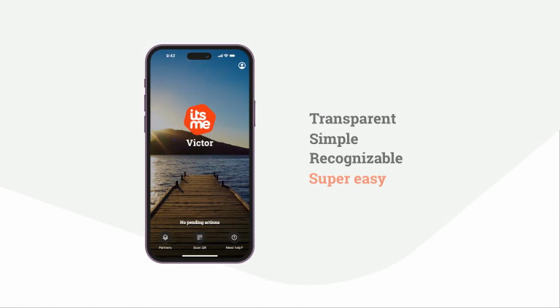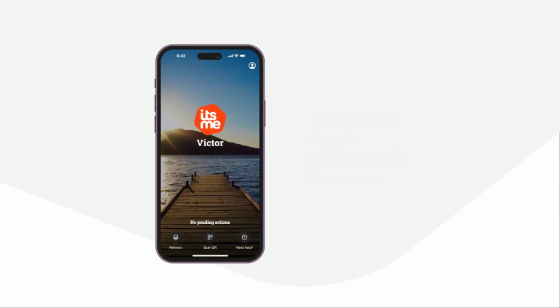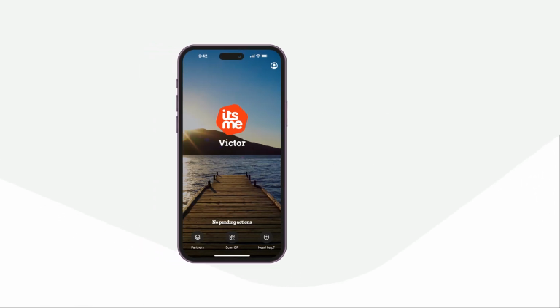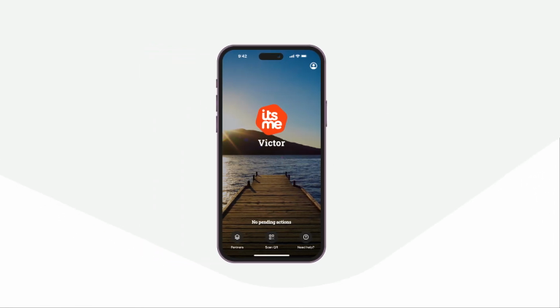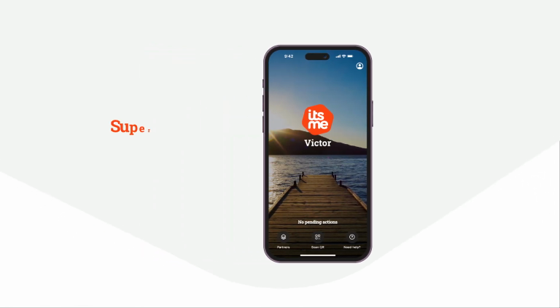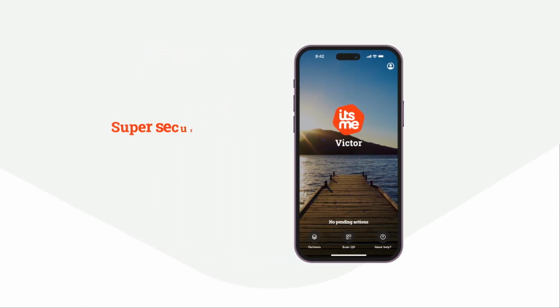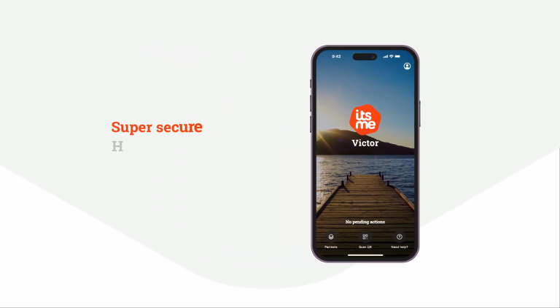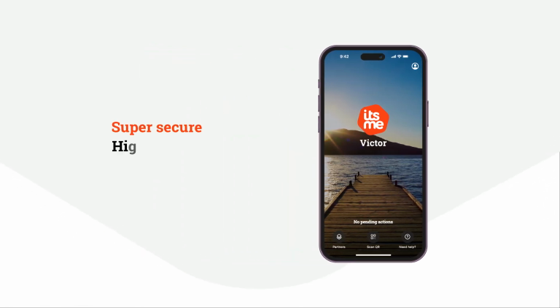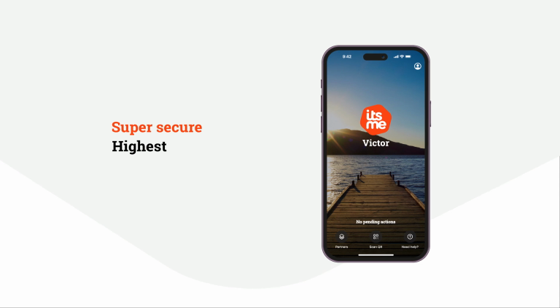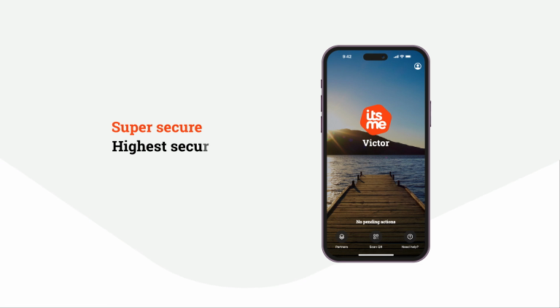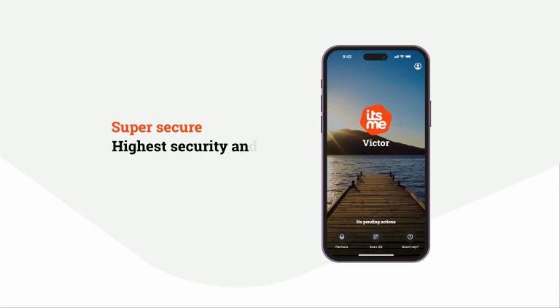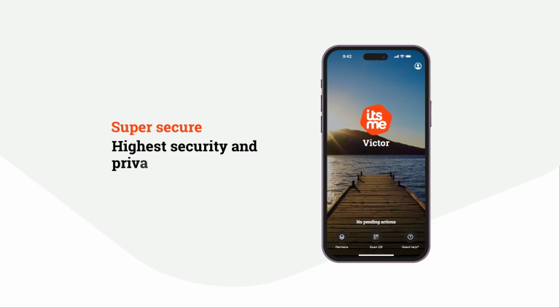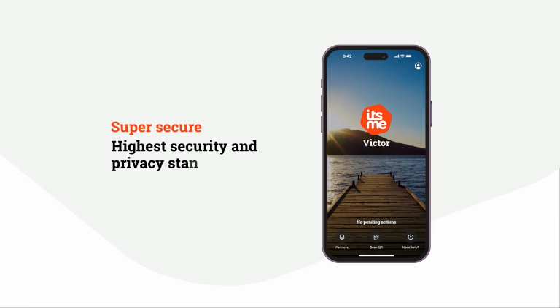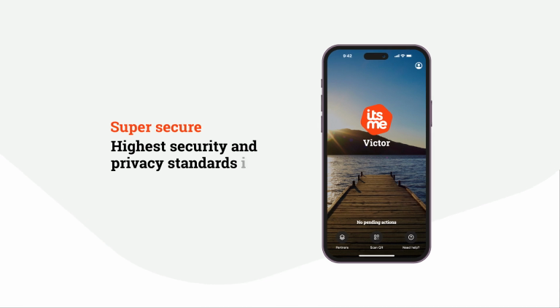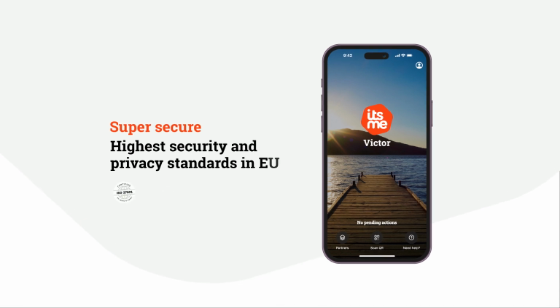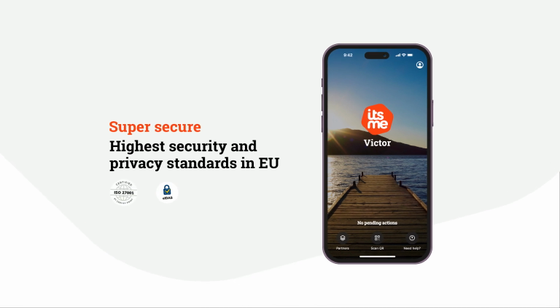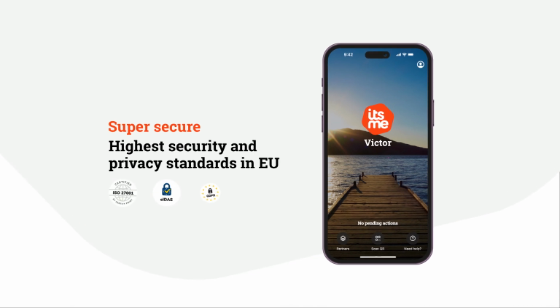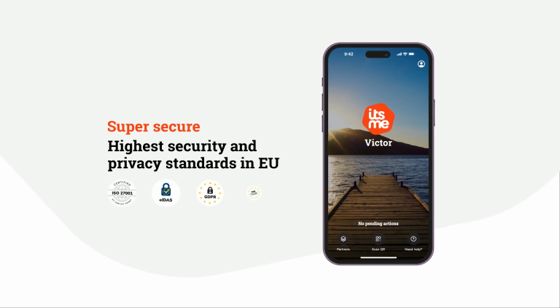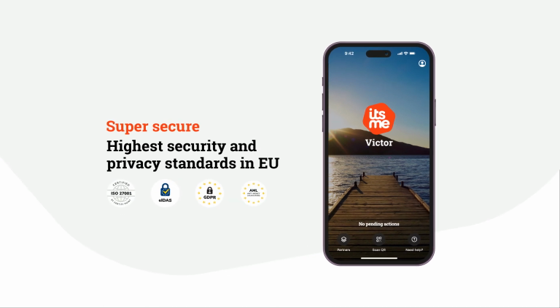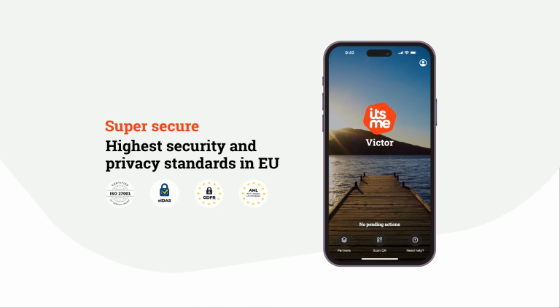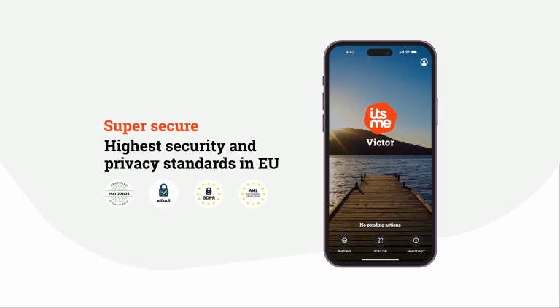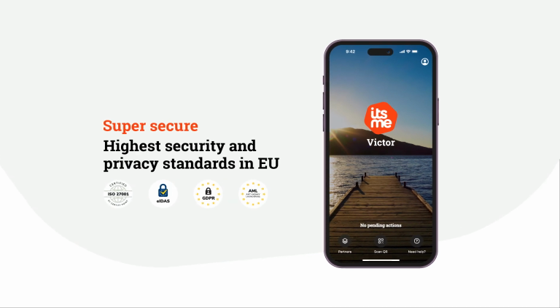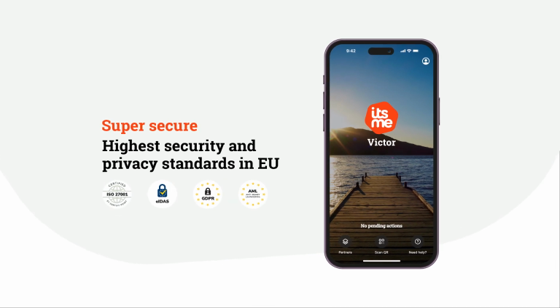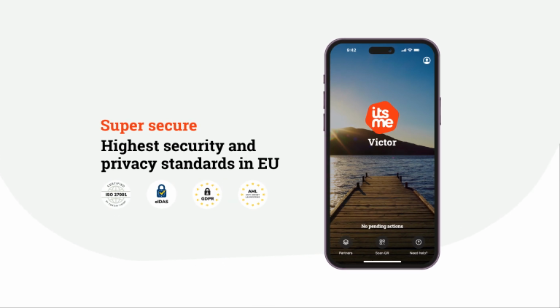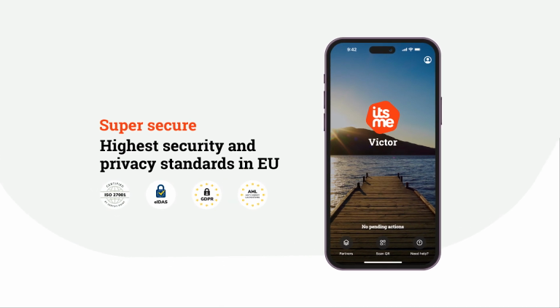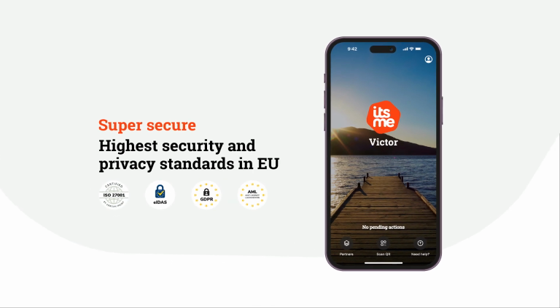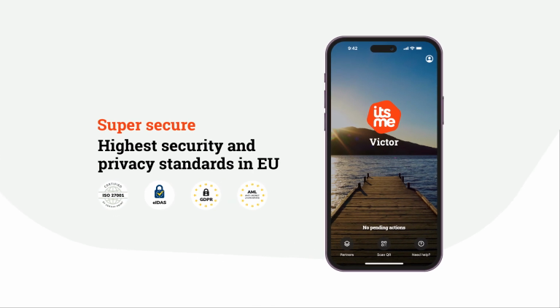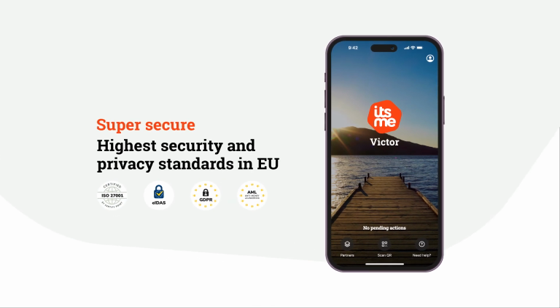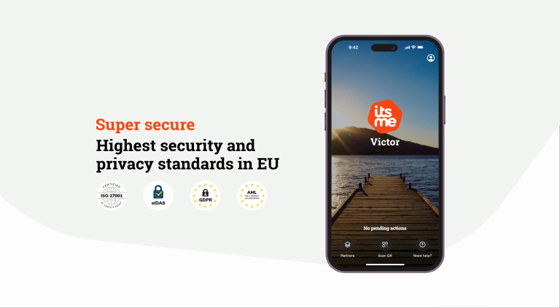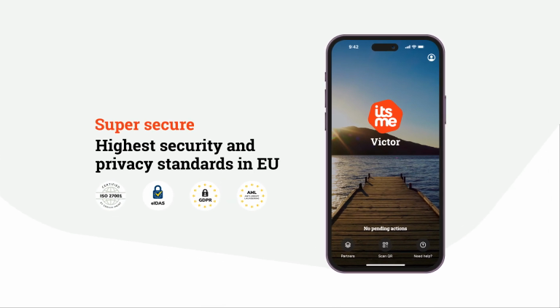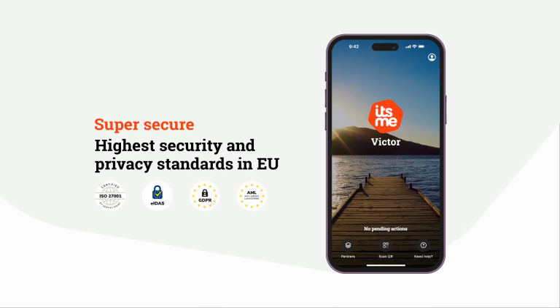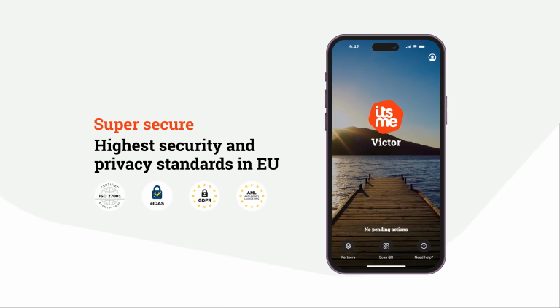Securing your online identity is our top priority. With ITSME, your personal data is protected with the highest standards.